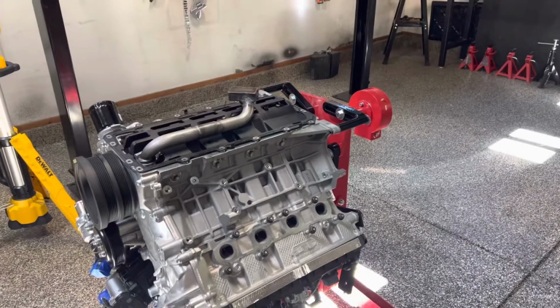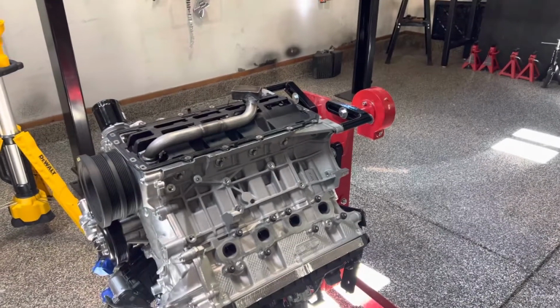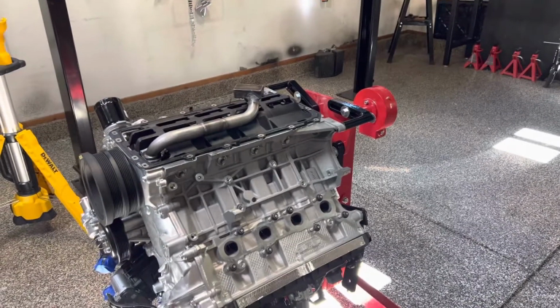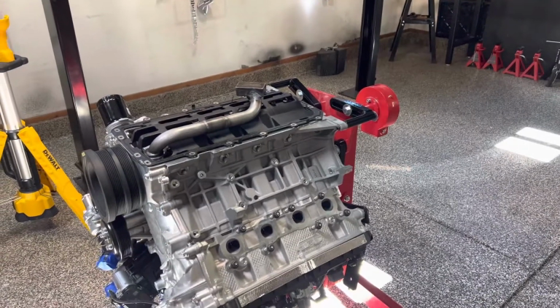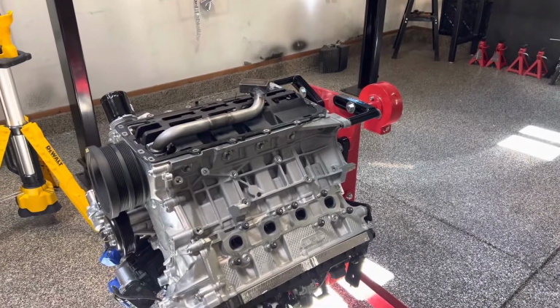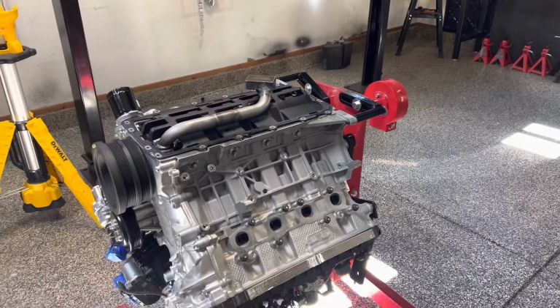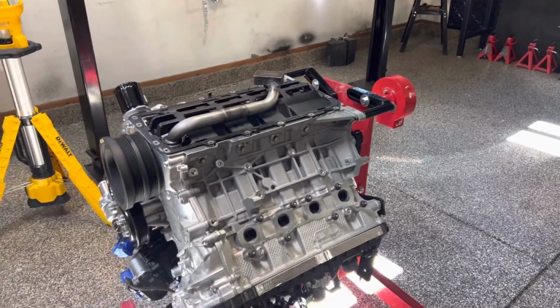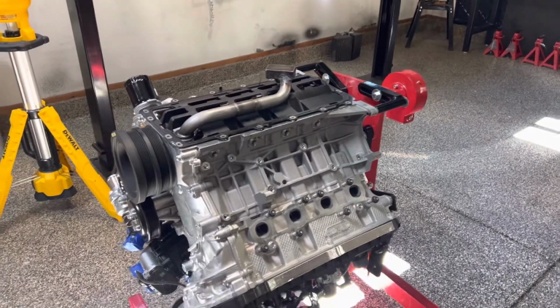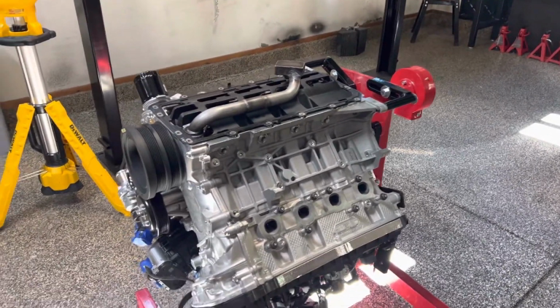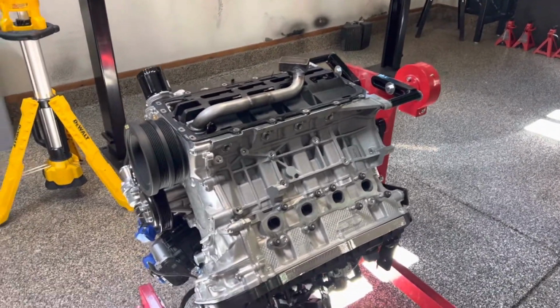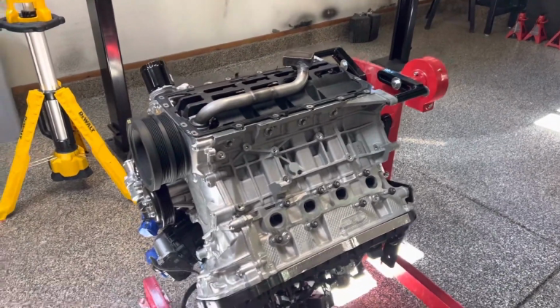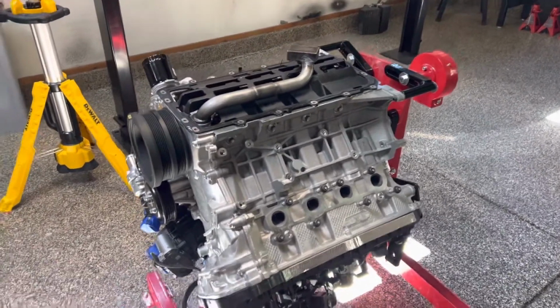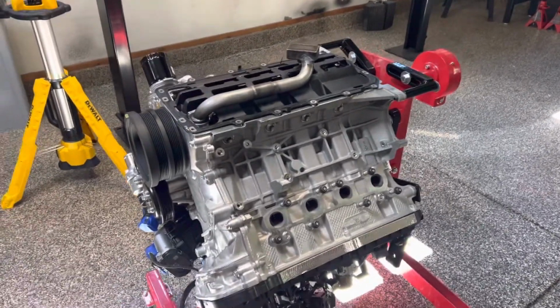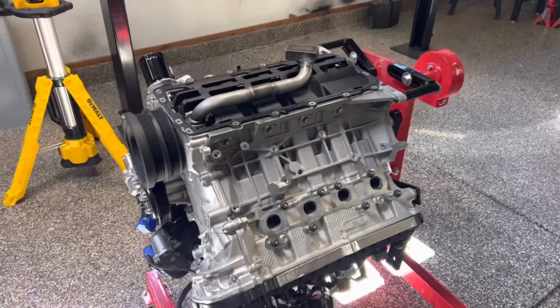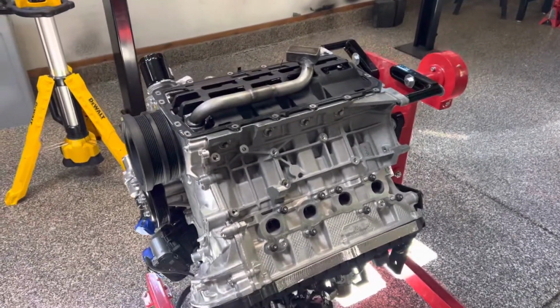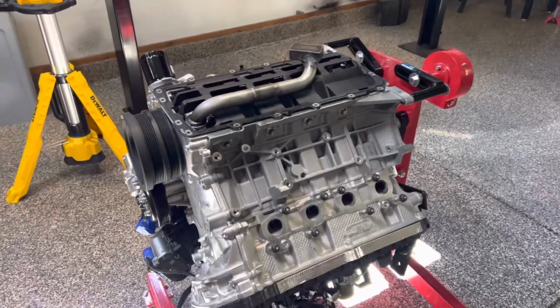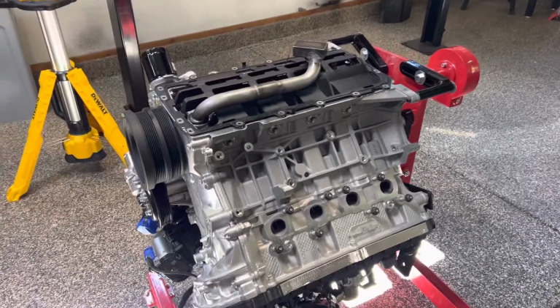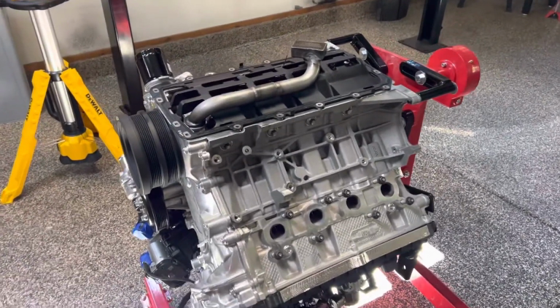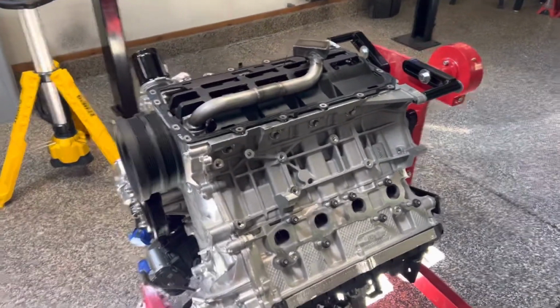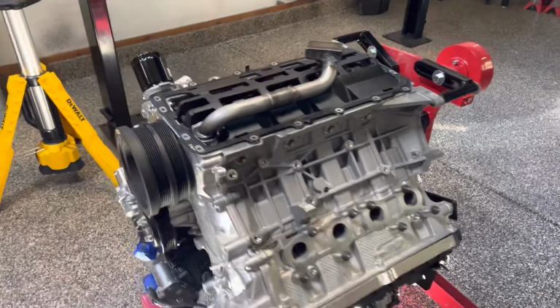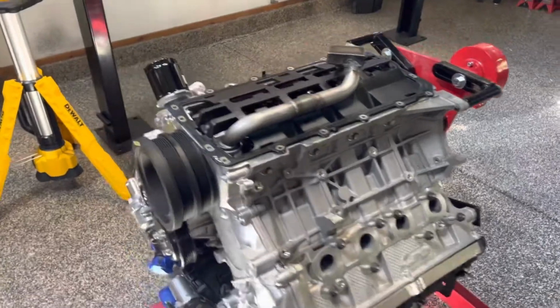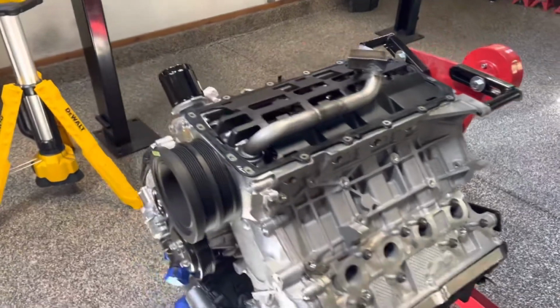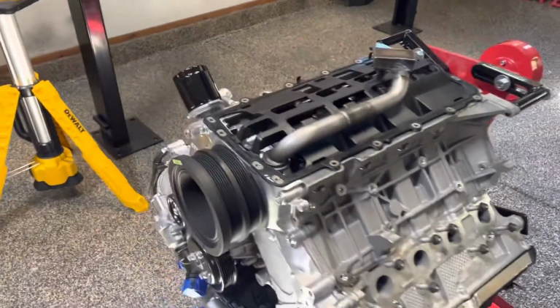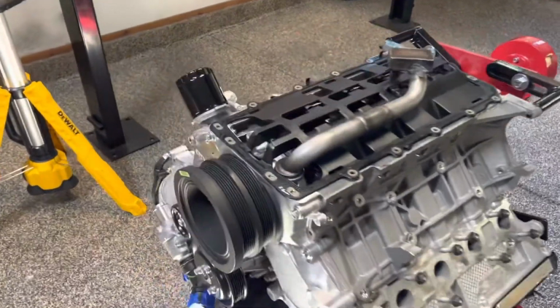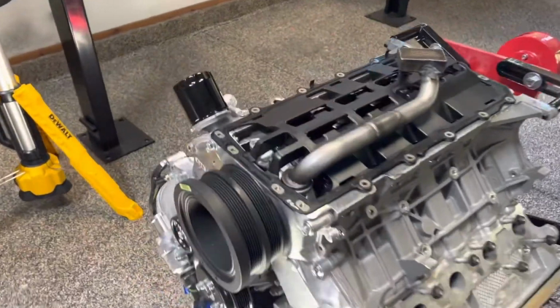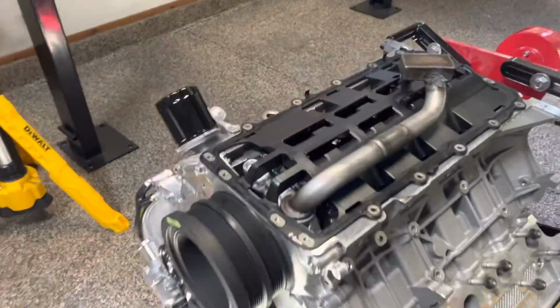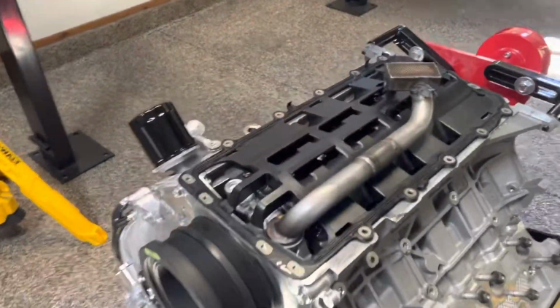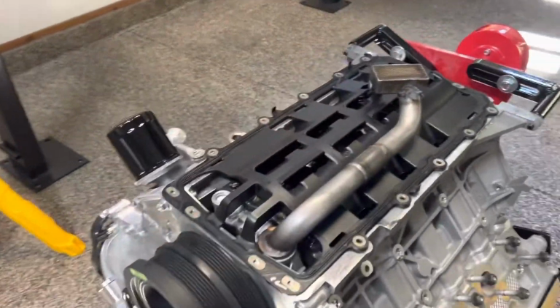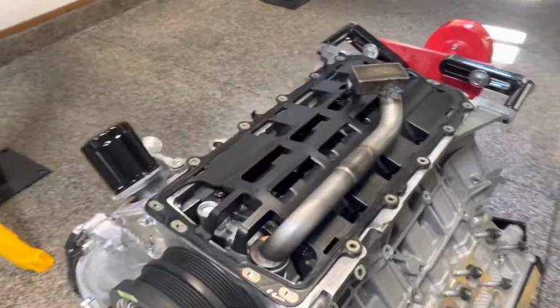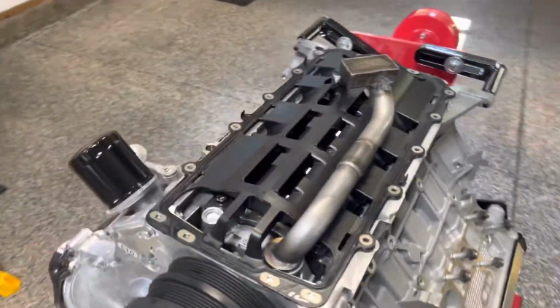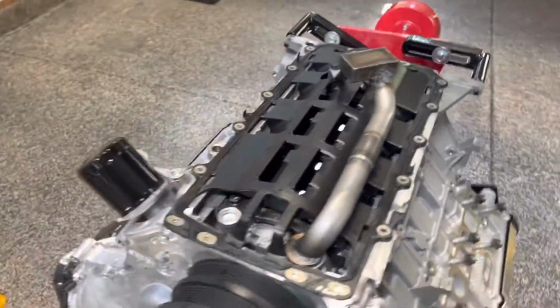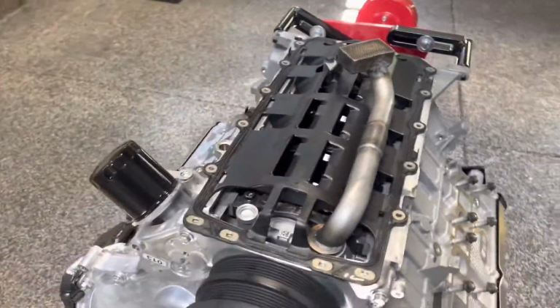Okay, of all things, I'm out of gasket sealer, so I've got to run to the auto parts store.